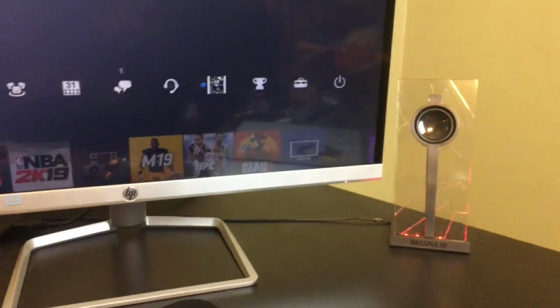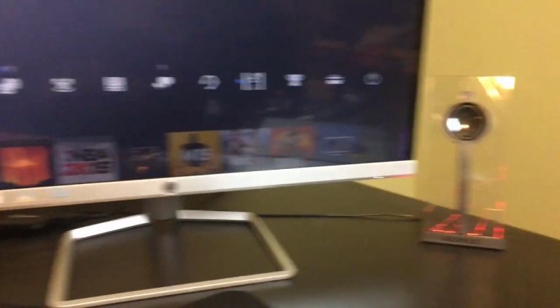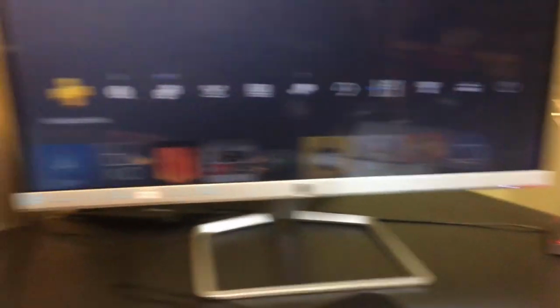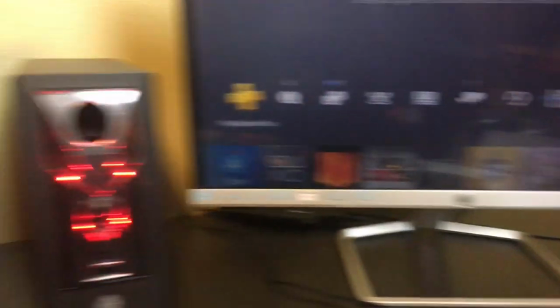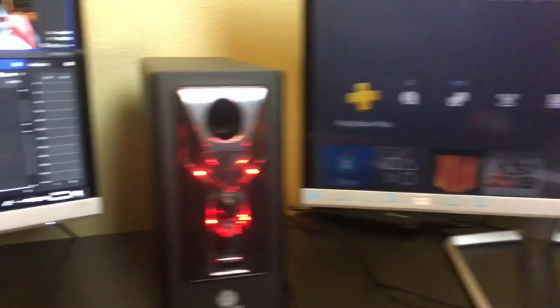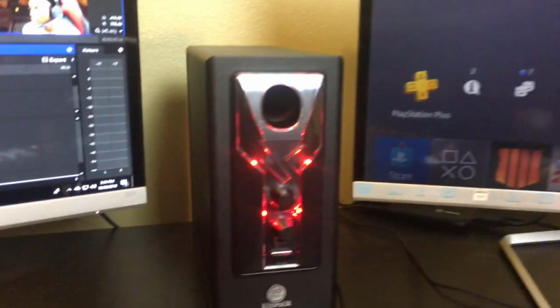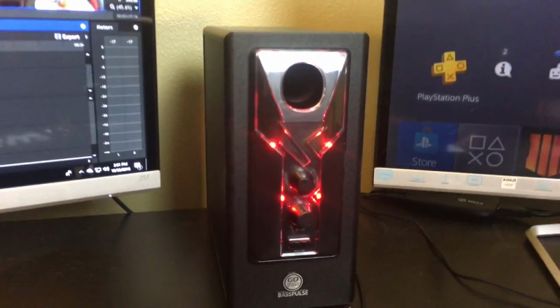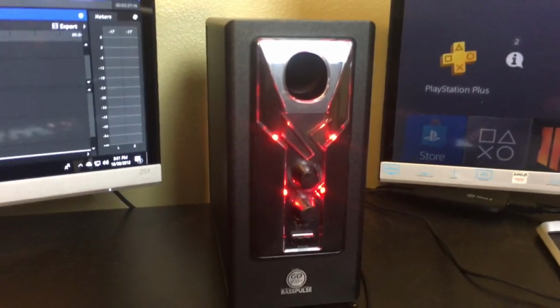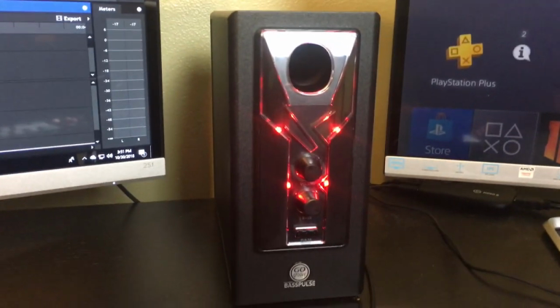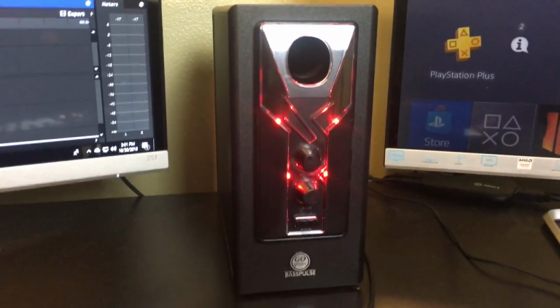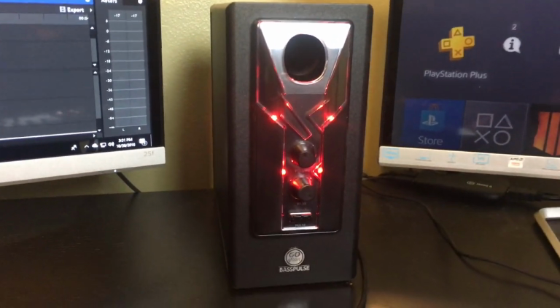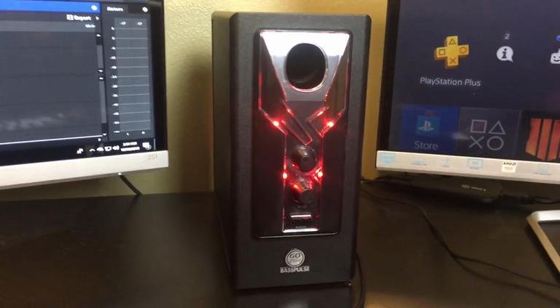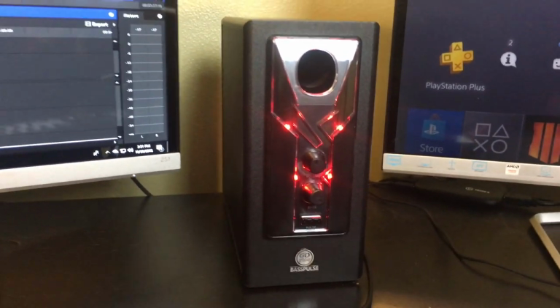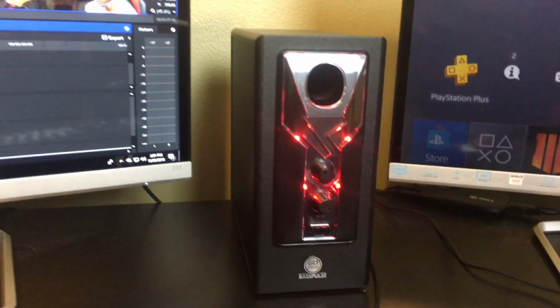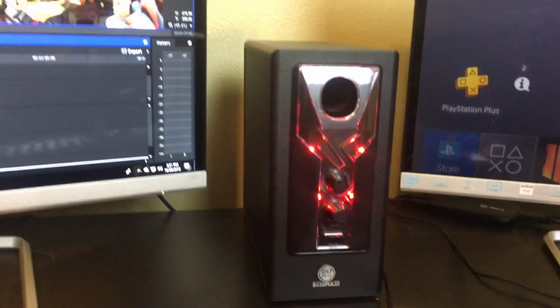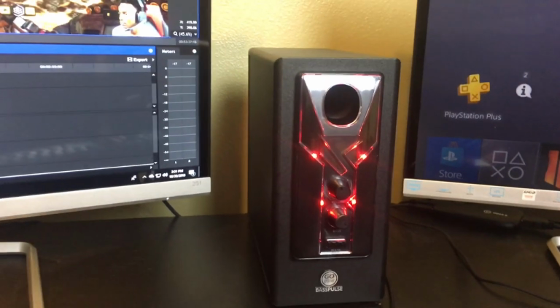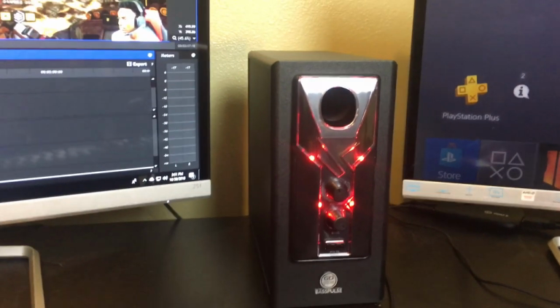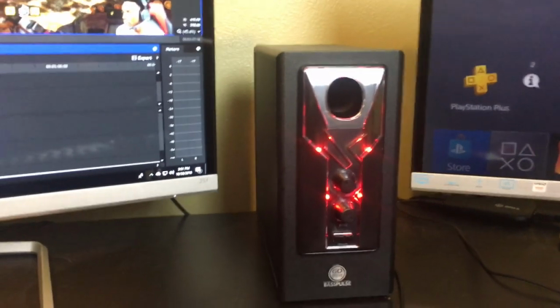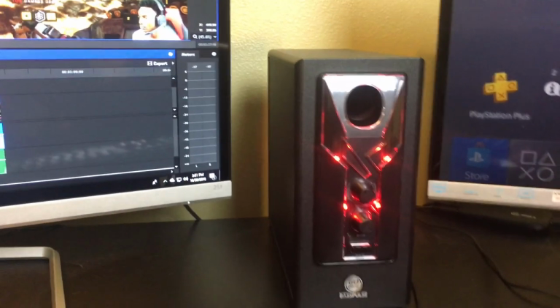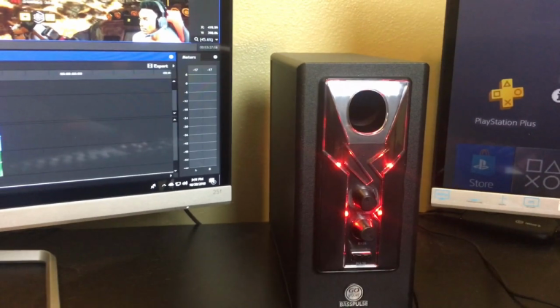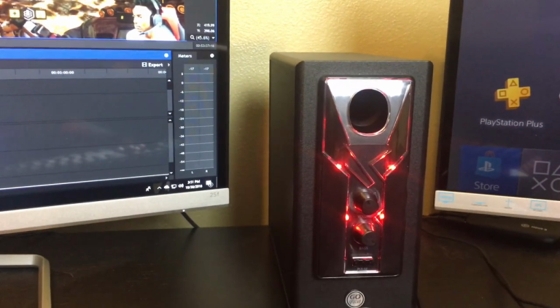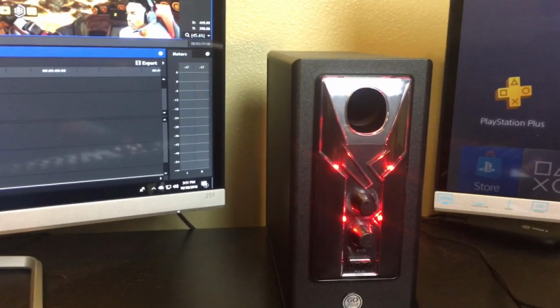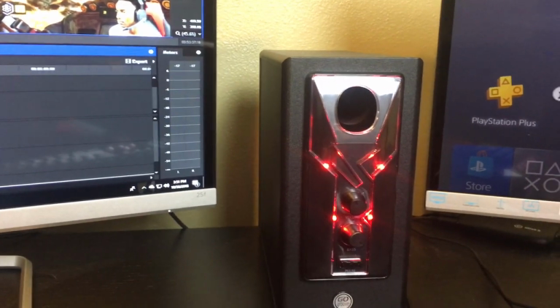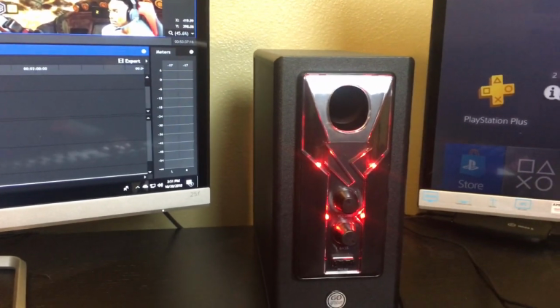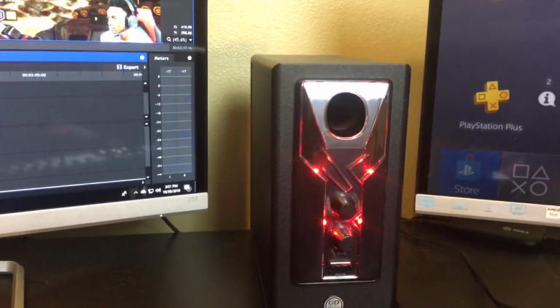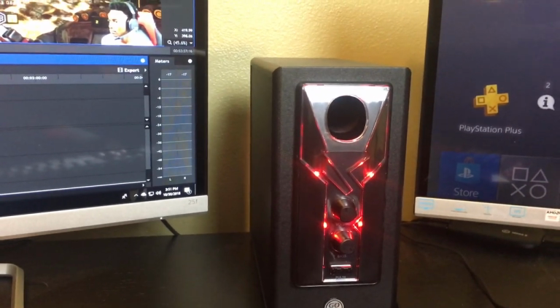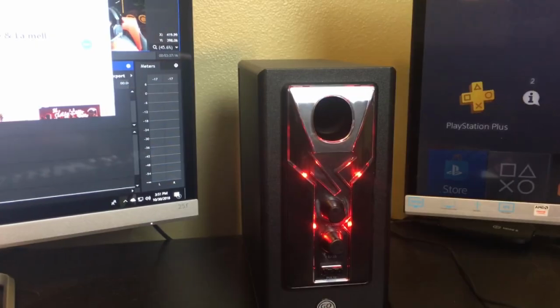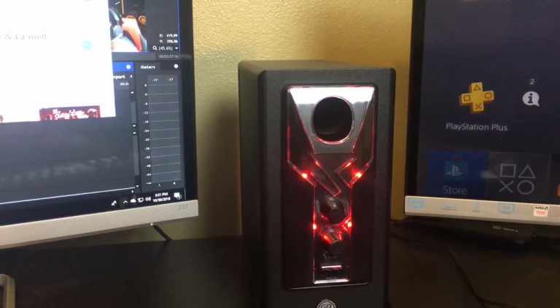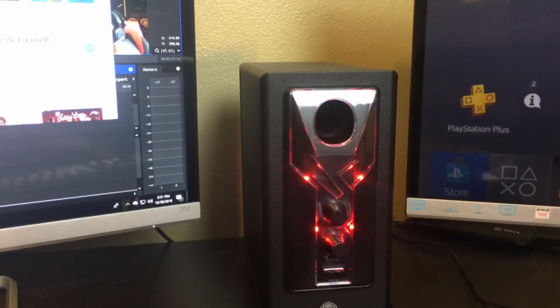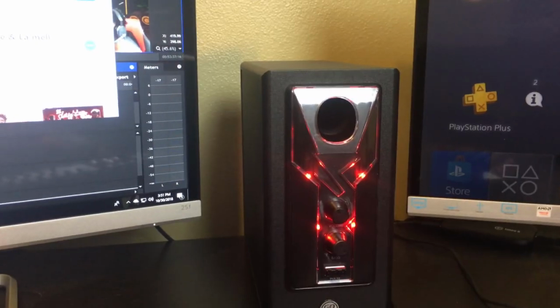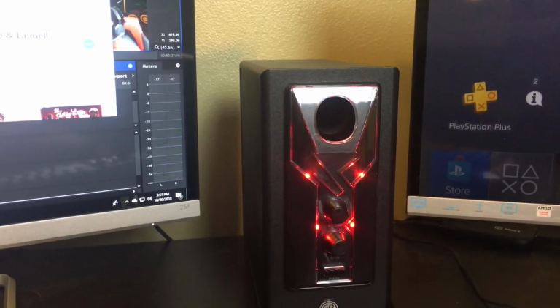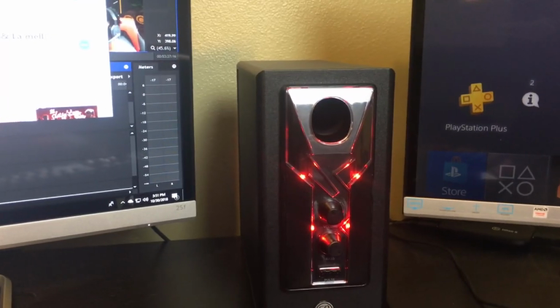Moving down, we have my bass boost glow-in-the-dark speakers with dual plates on each side of my setup. These speakers get really loud.